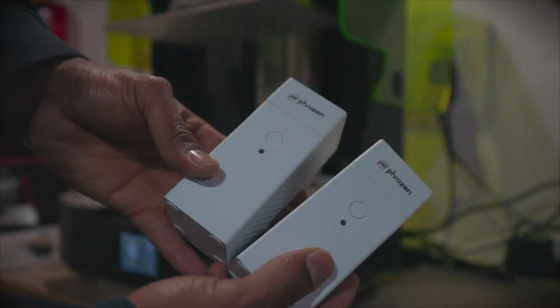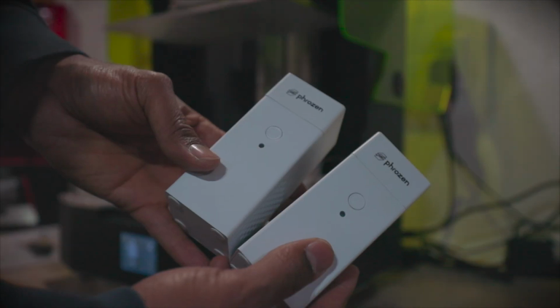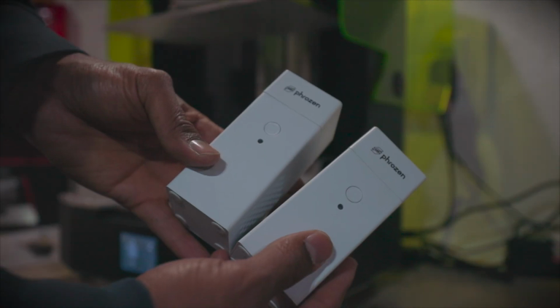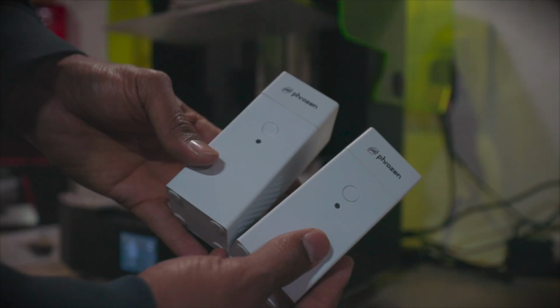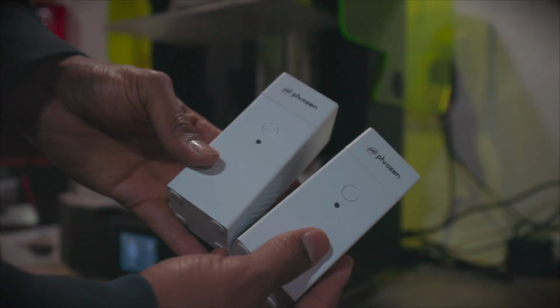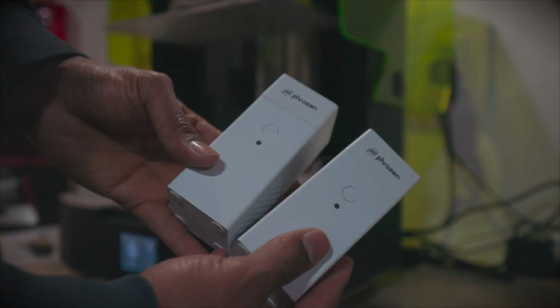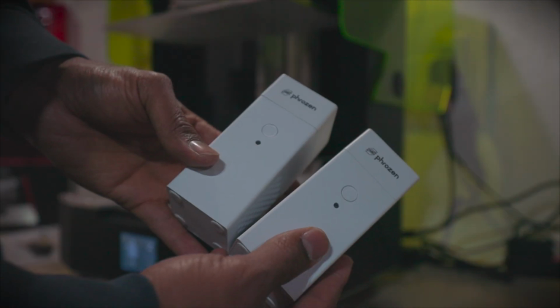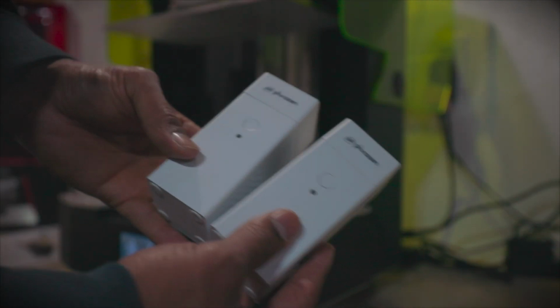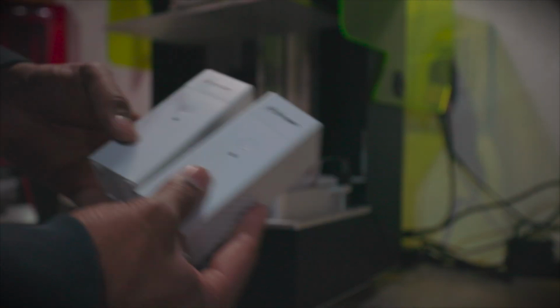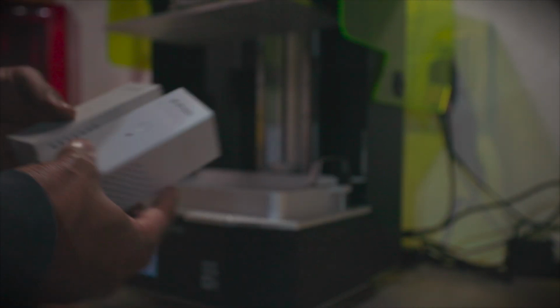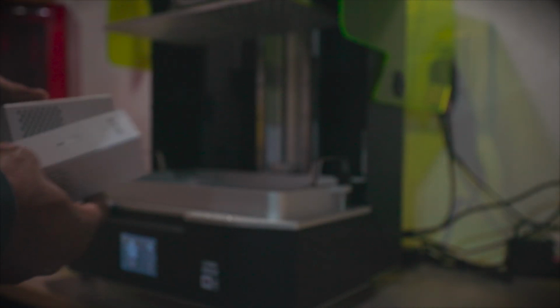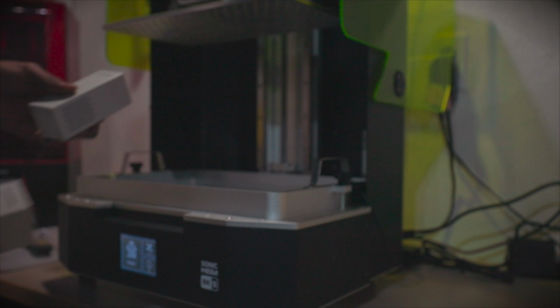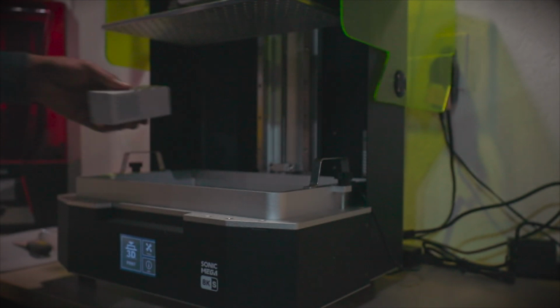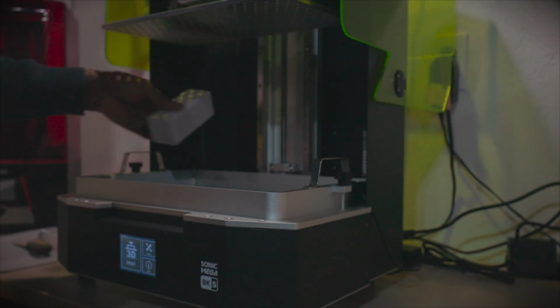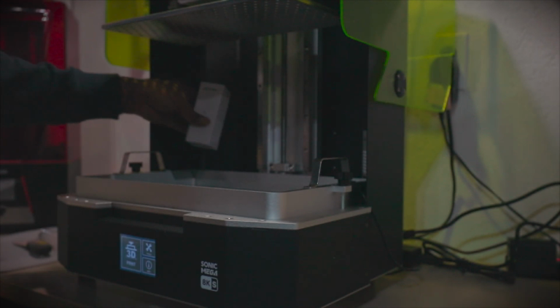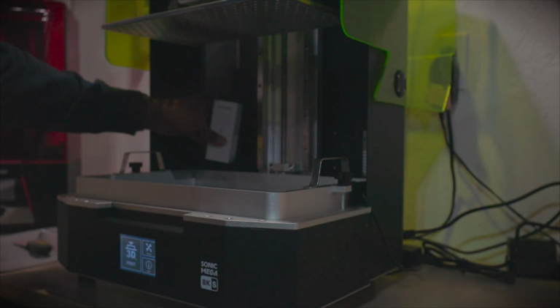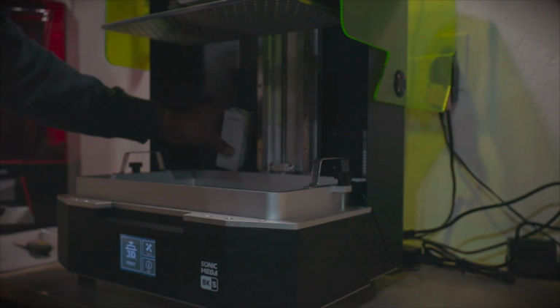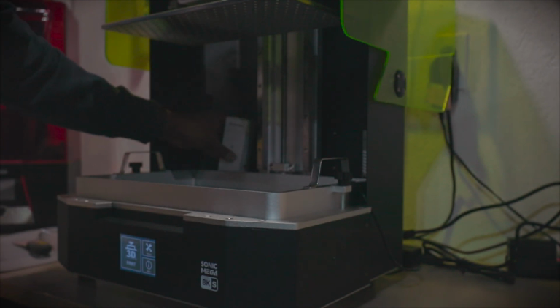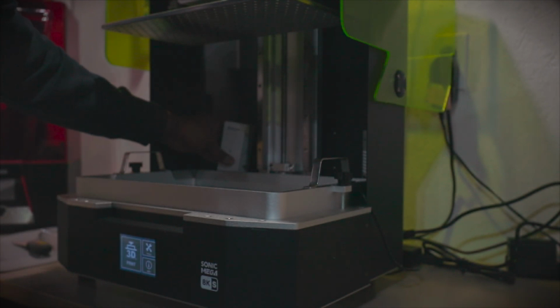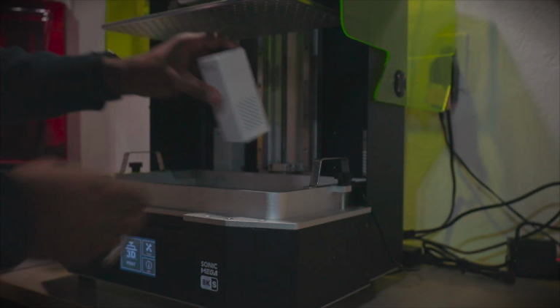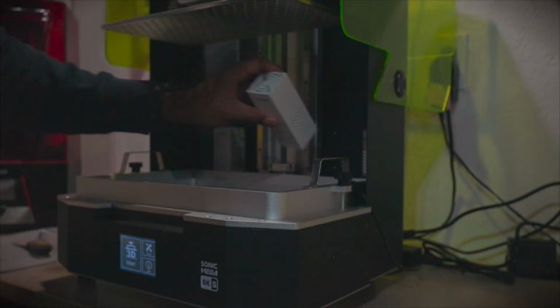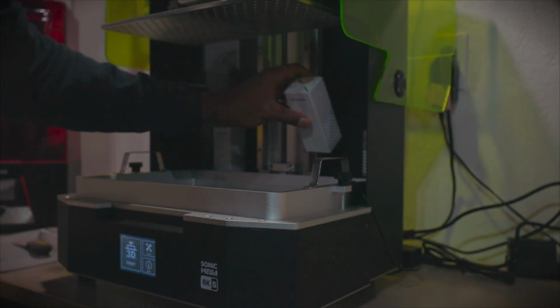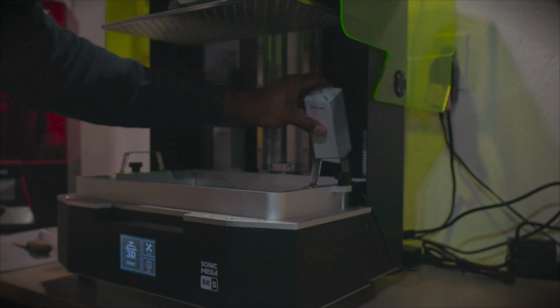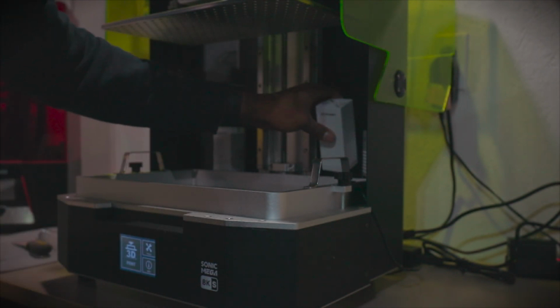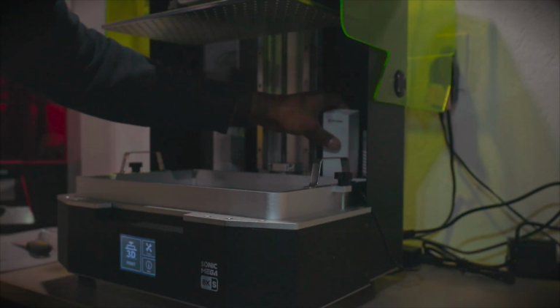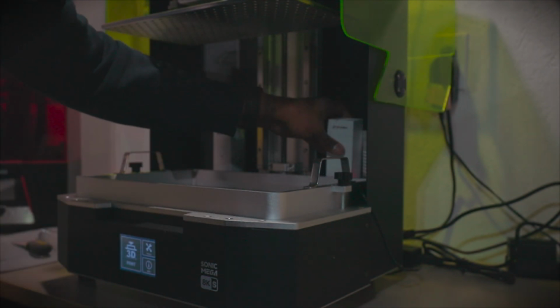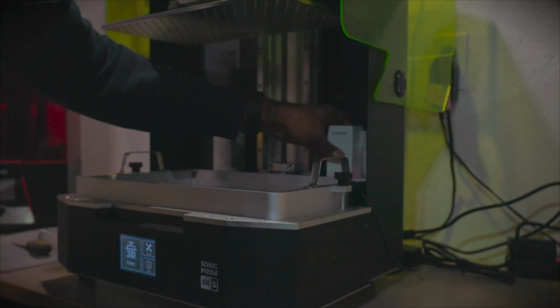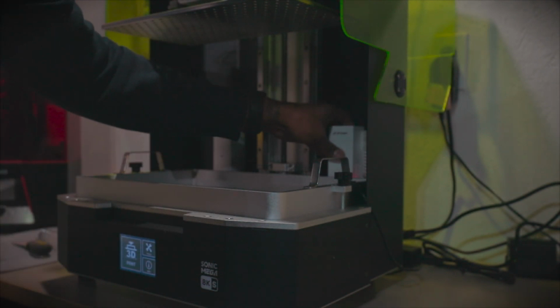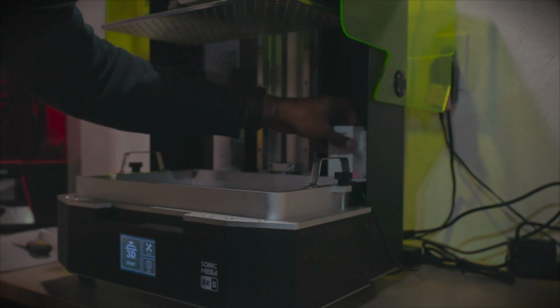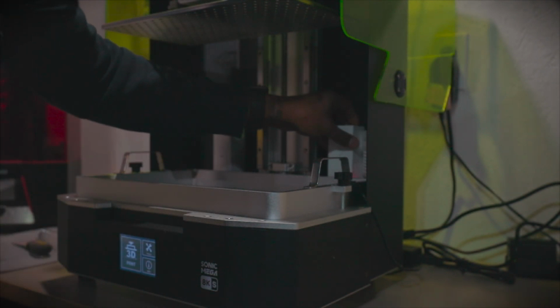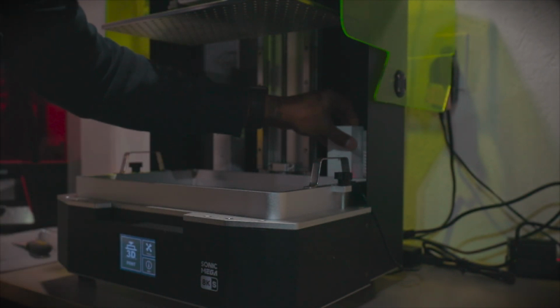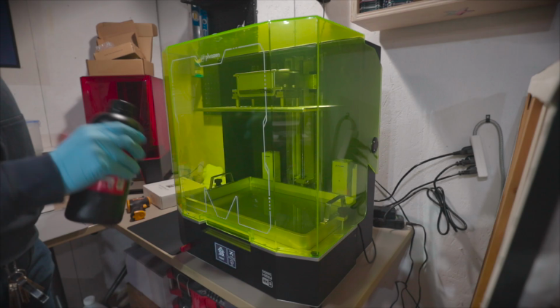Frozen does include these charcoal filters, but they do need to be charged. I'm not too sure how I feel about that yet.